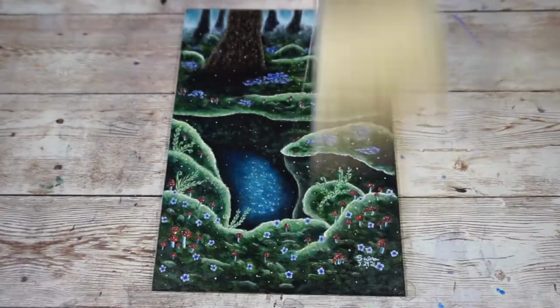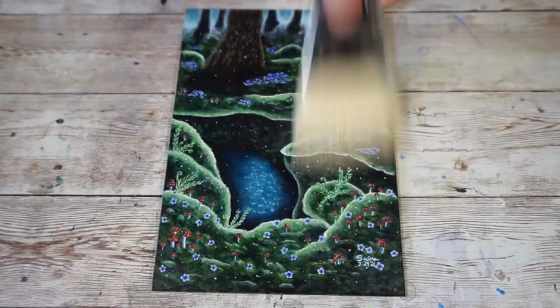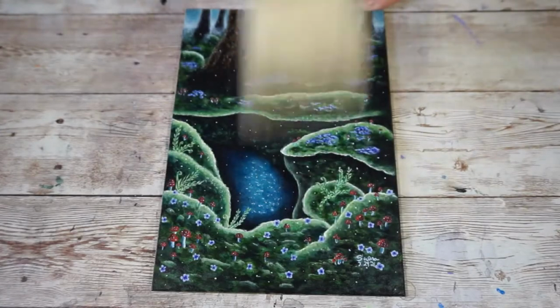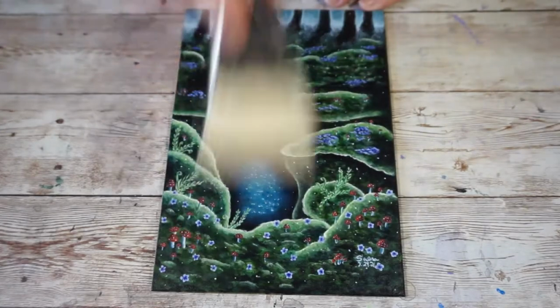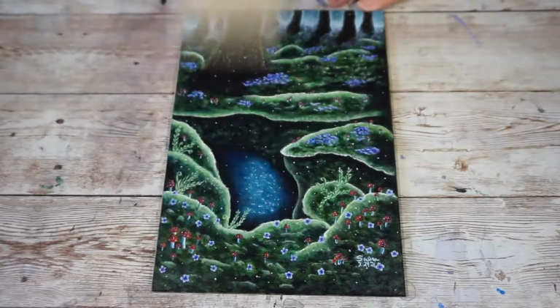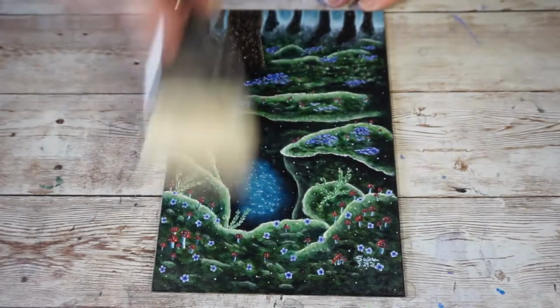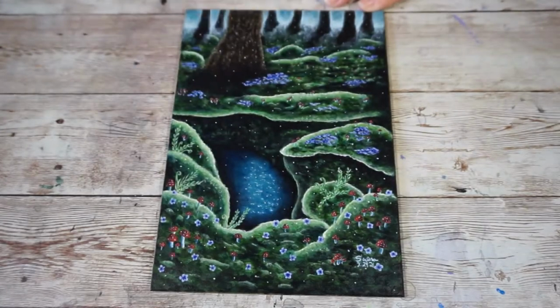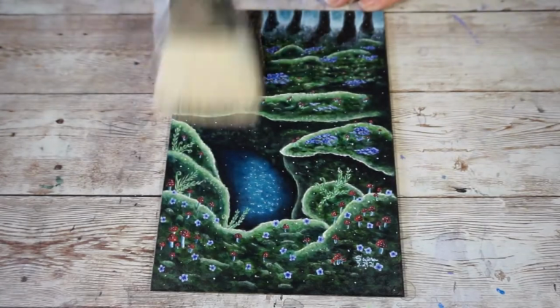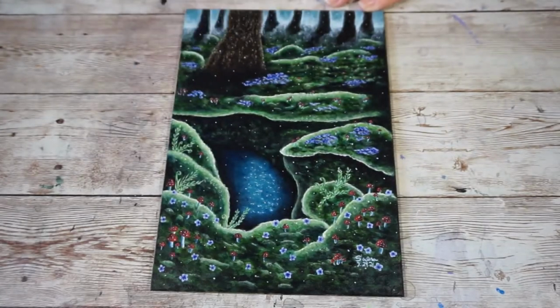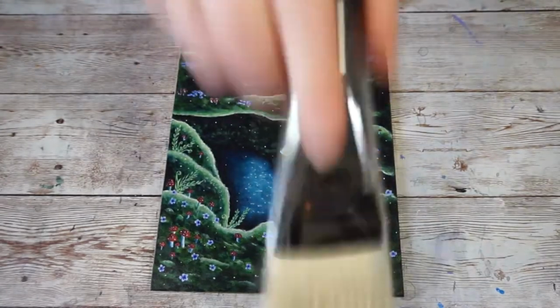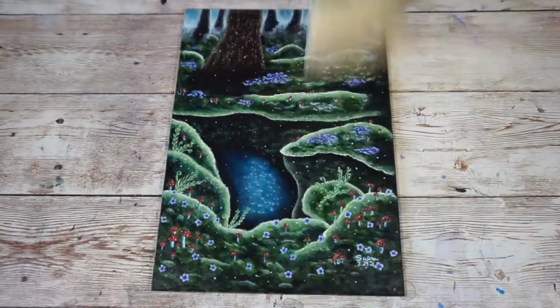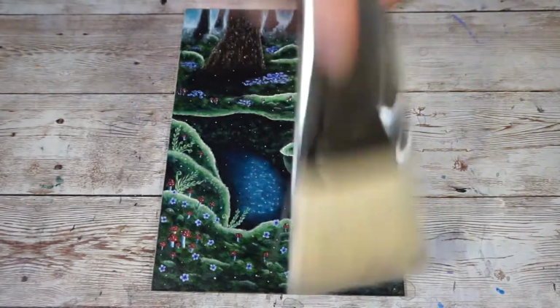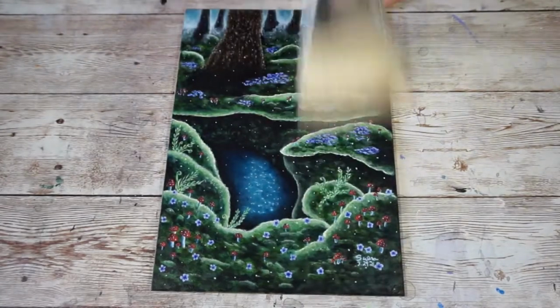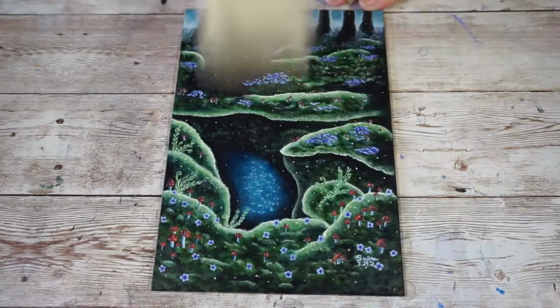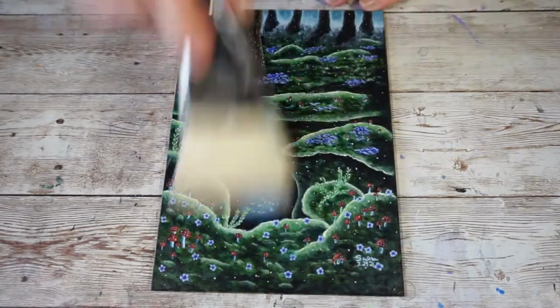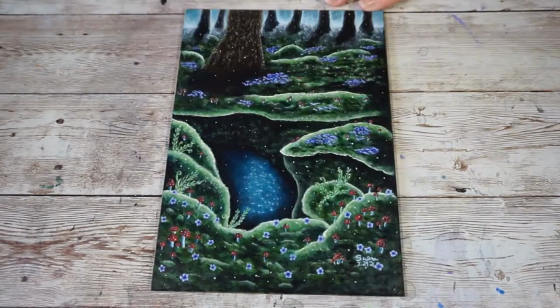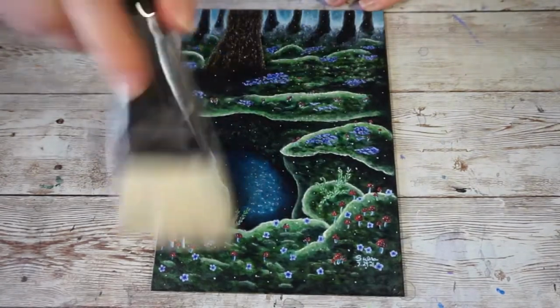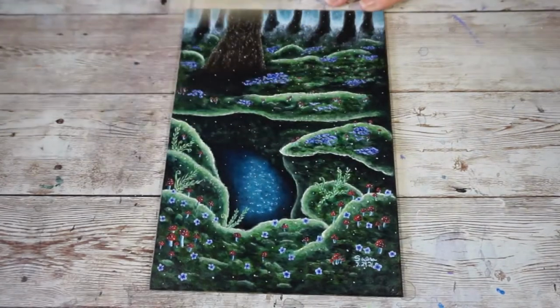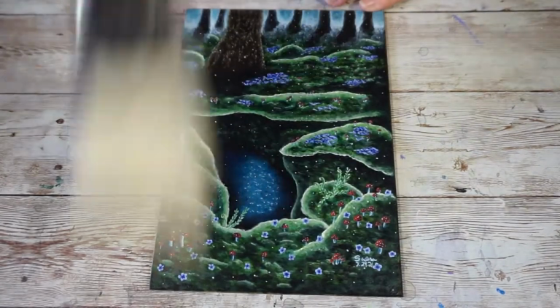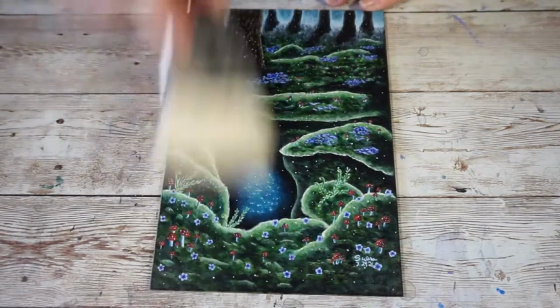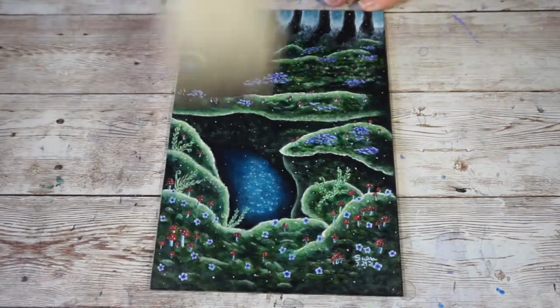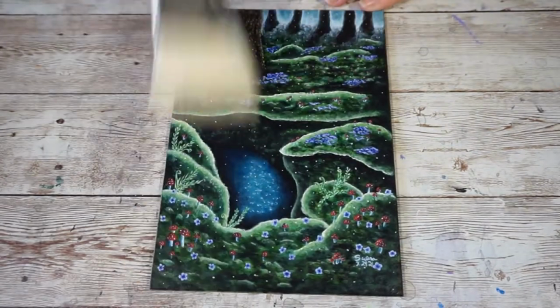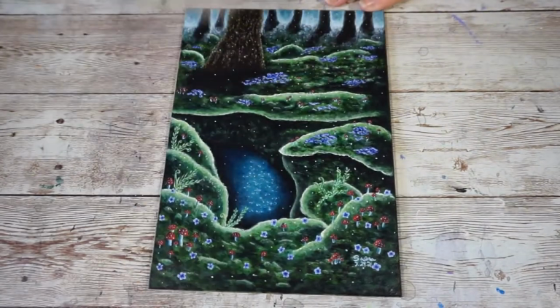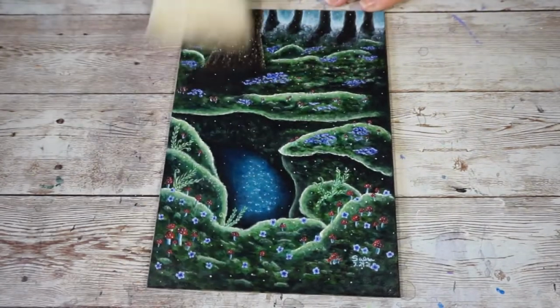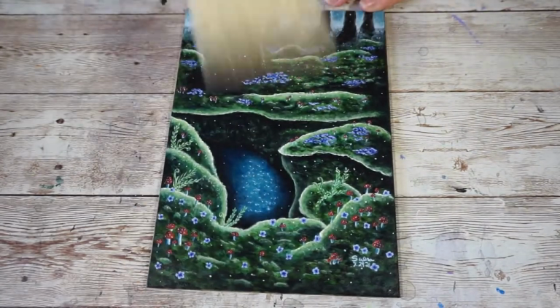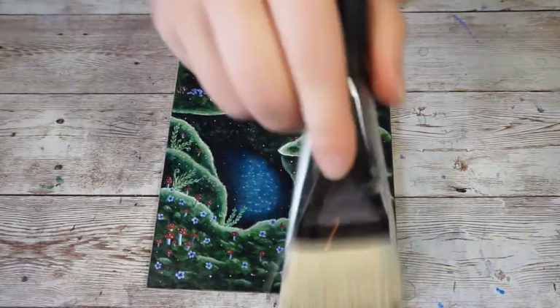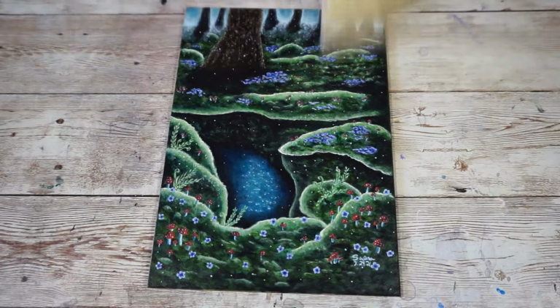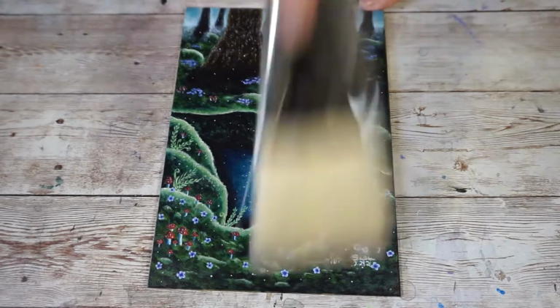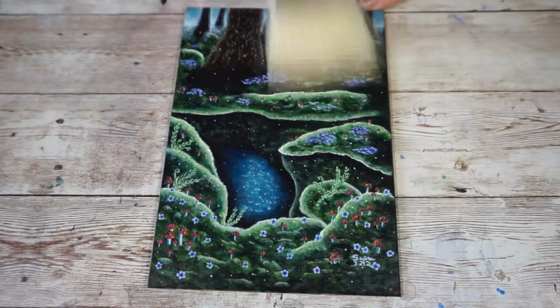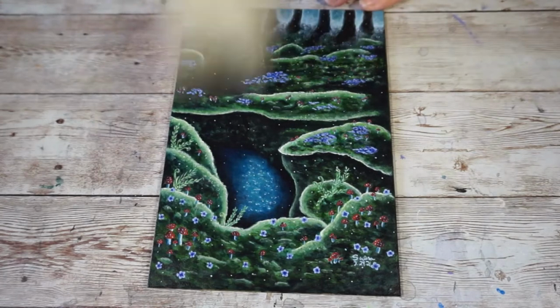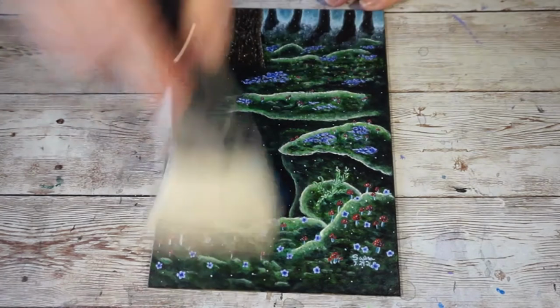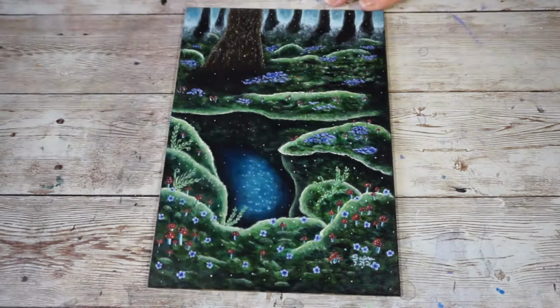Next, take the piece you need to varnish and use your dusting brush to brush away any dust or hairs that are on the surface.